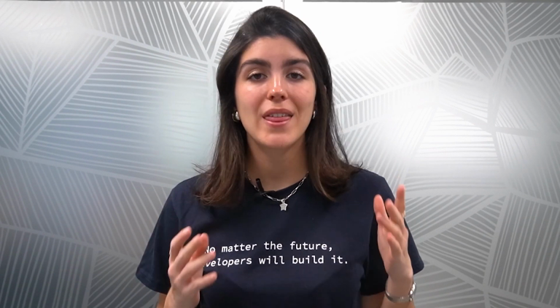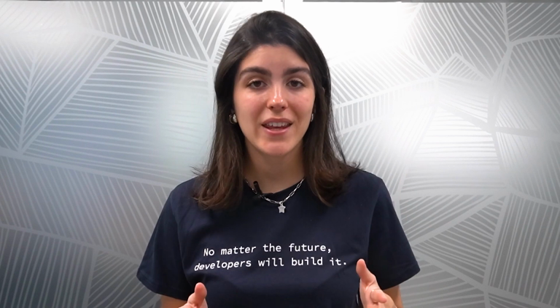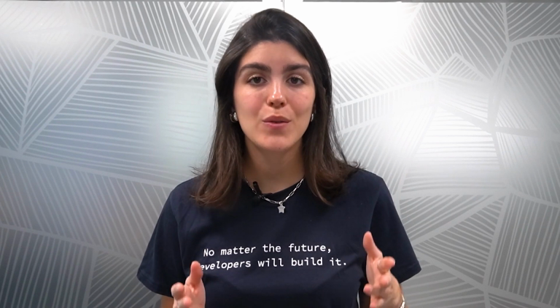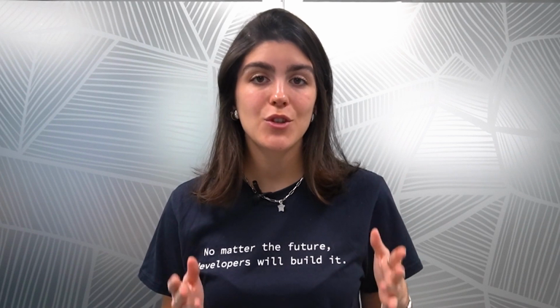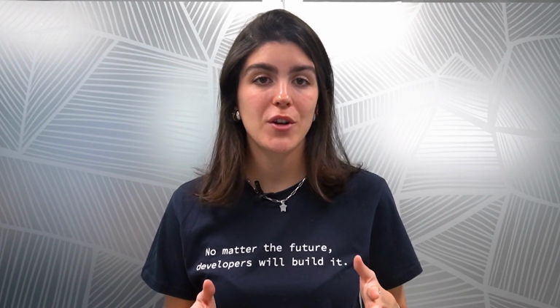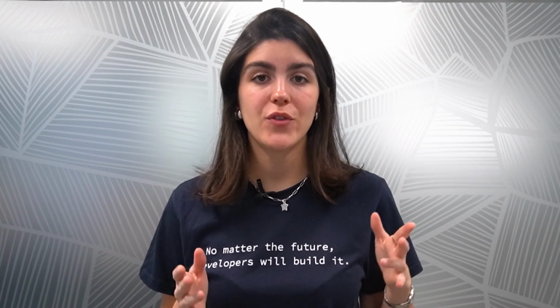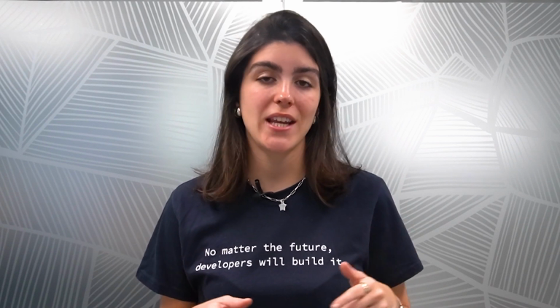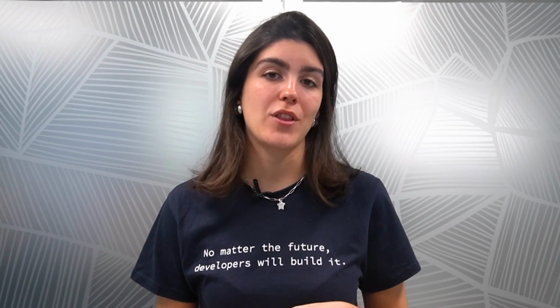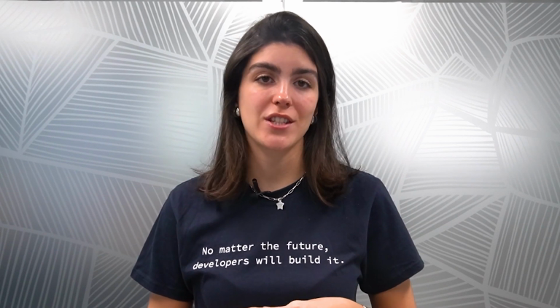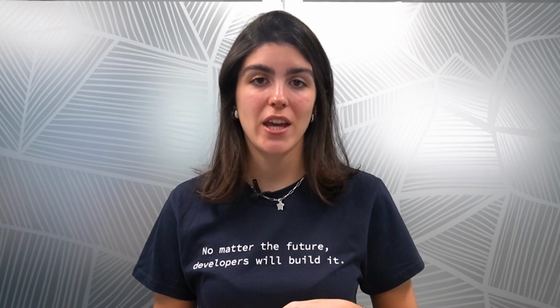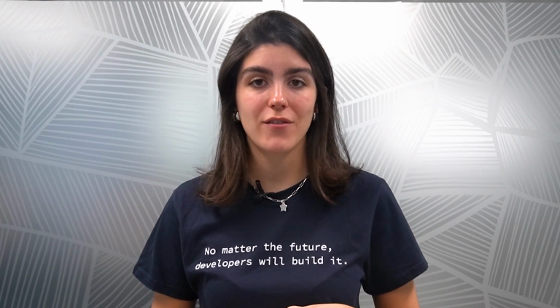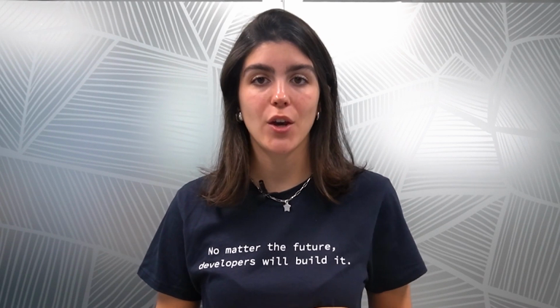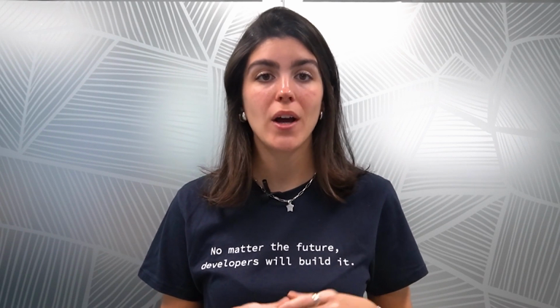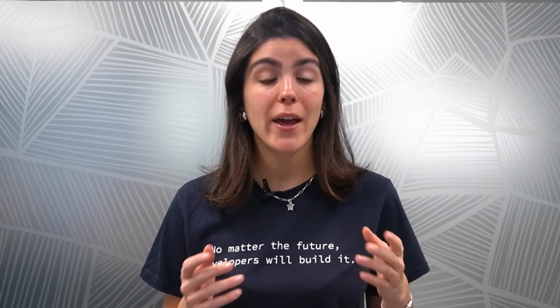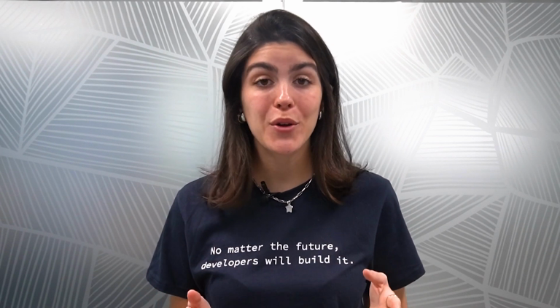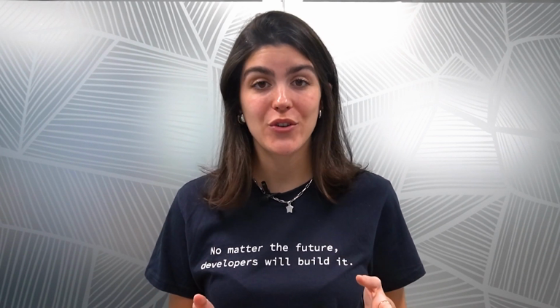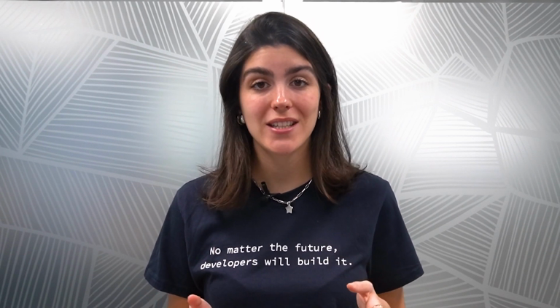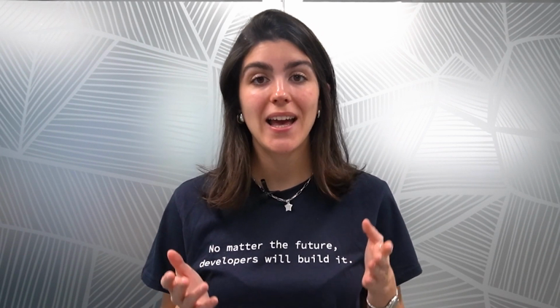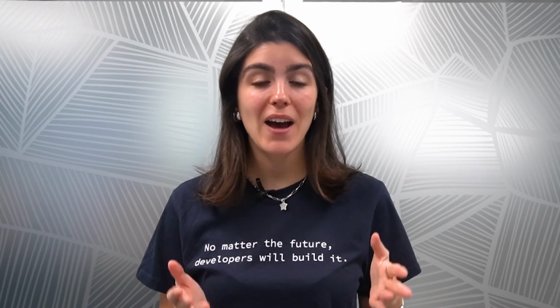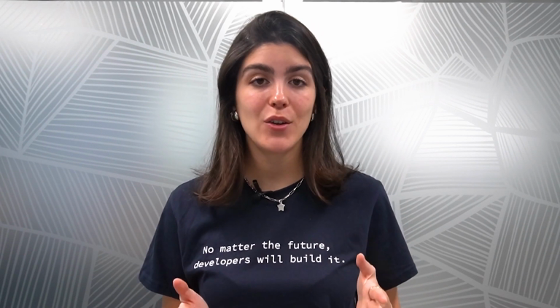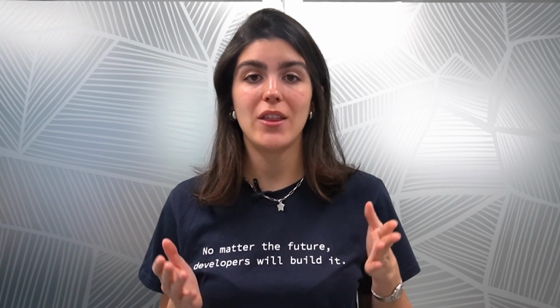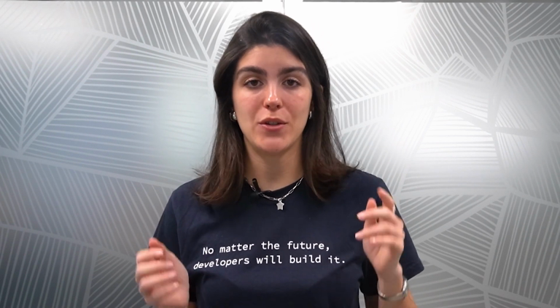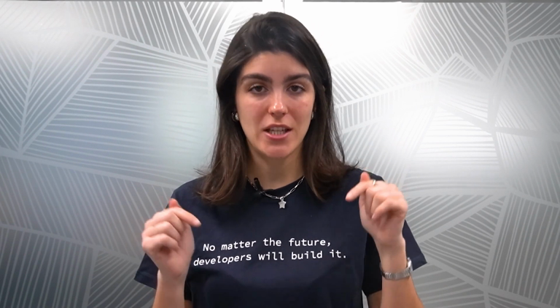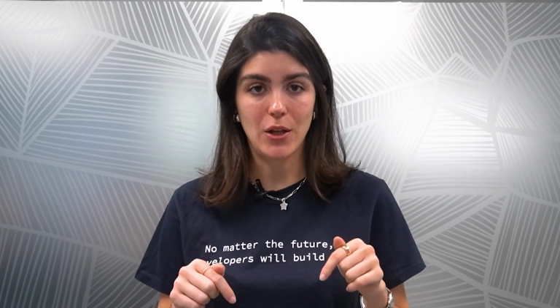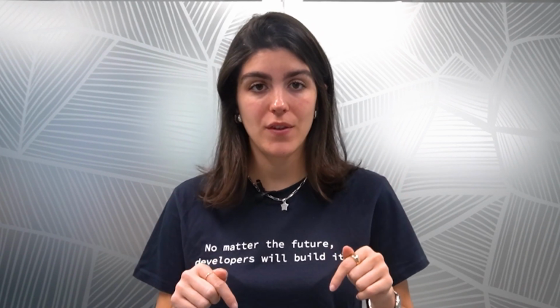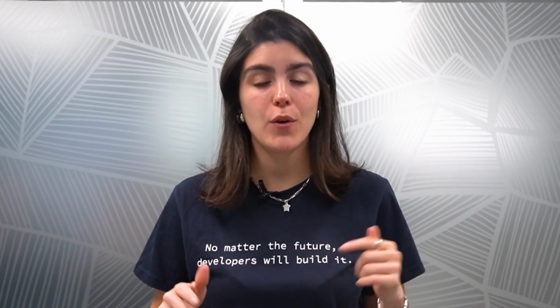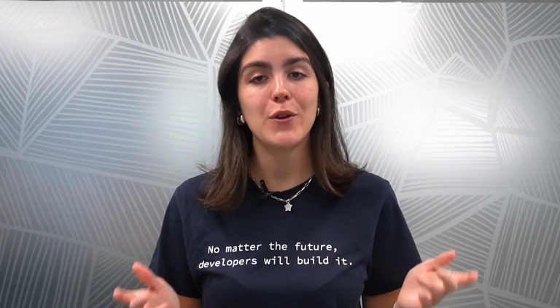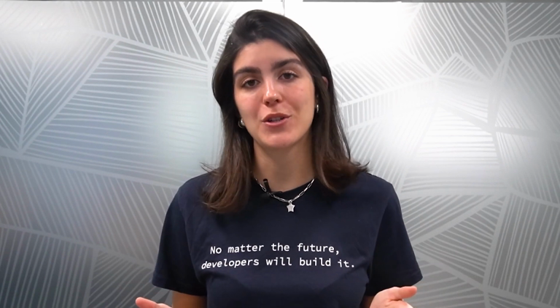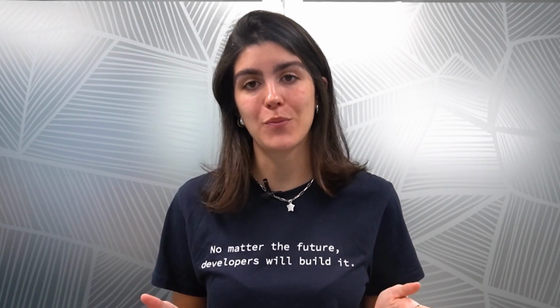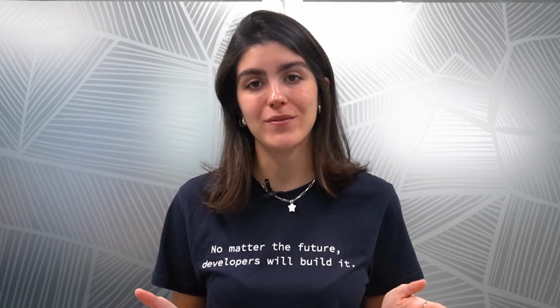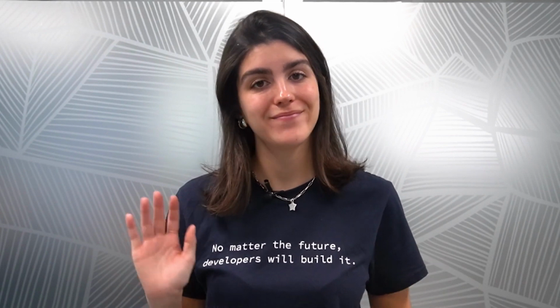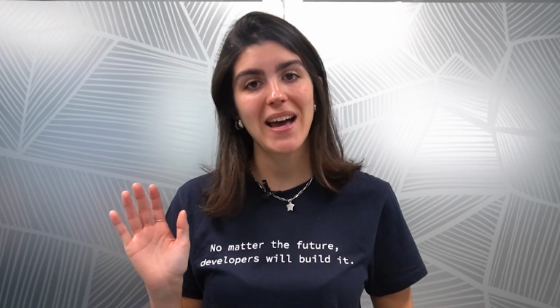Thank you so much for sticking with us until the end of the video. I hope you enjoyed it. Have a look at the resources below the video if you want to learn more. Bye!